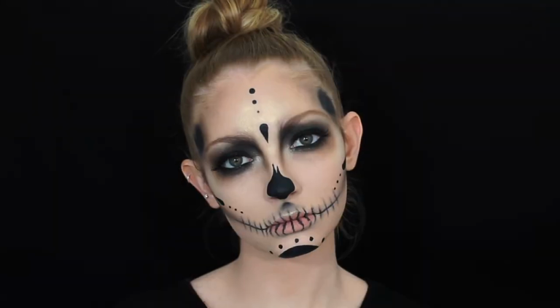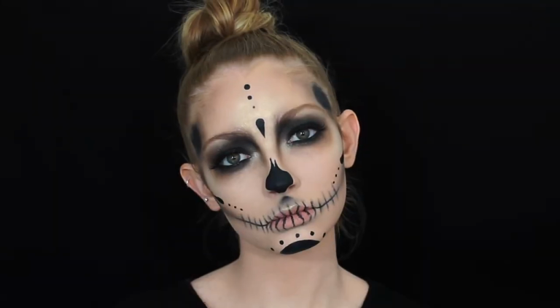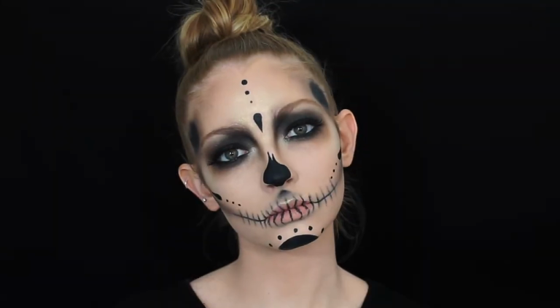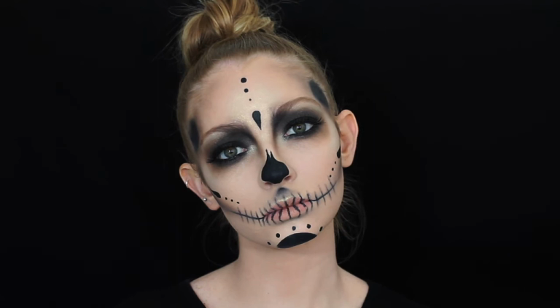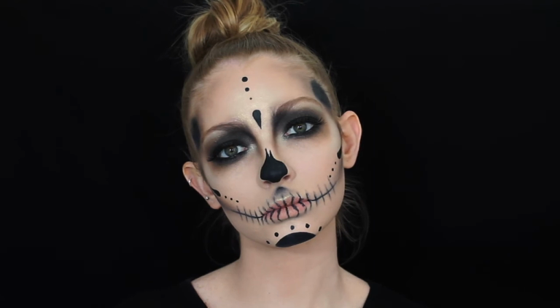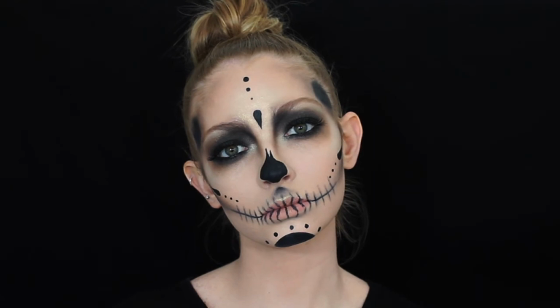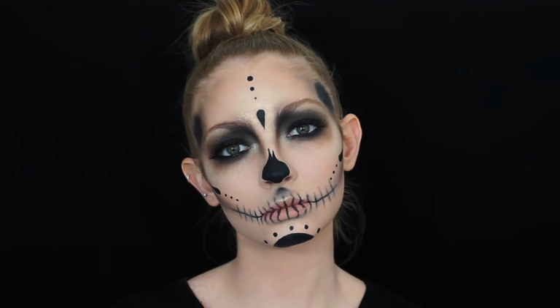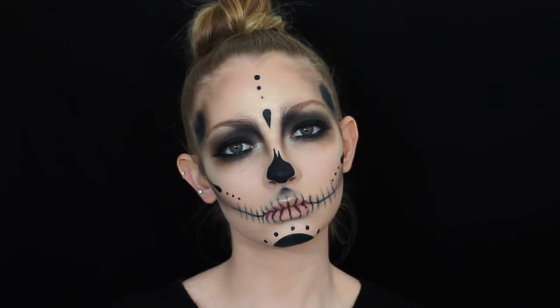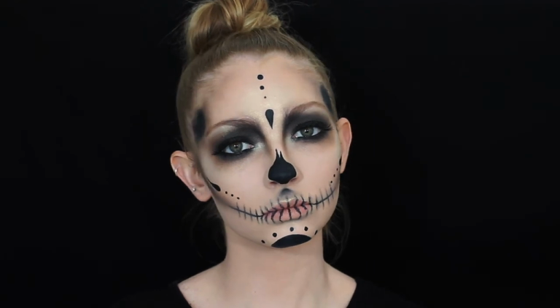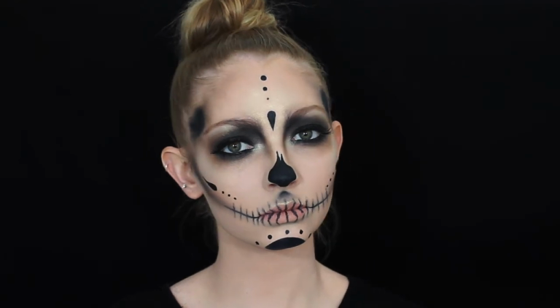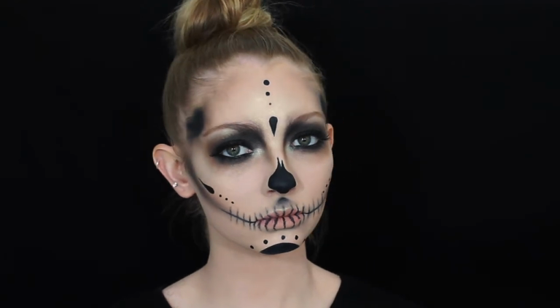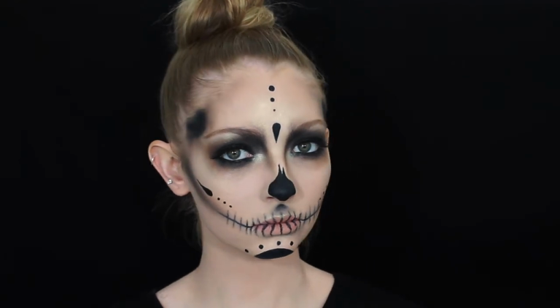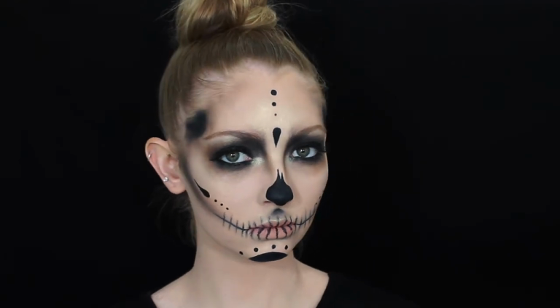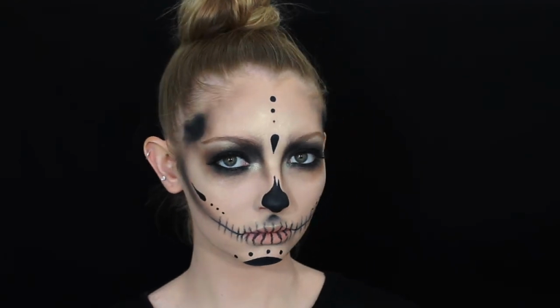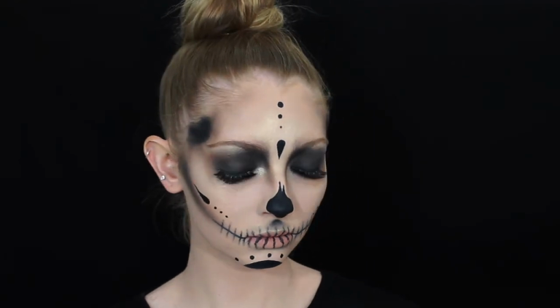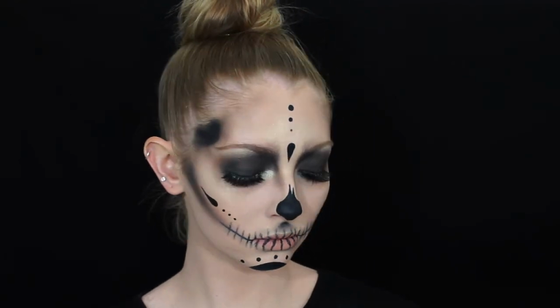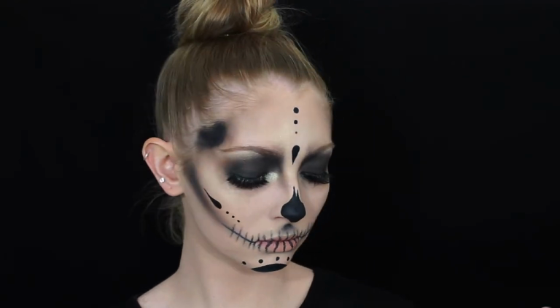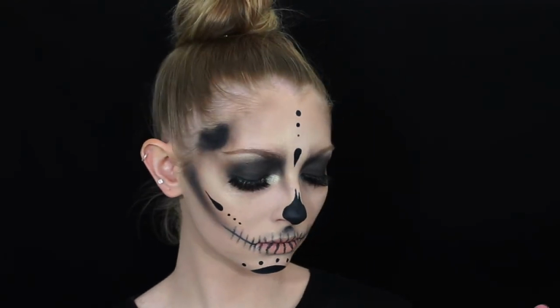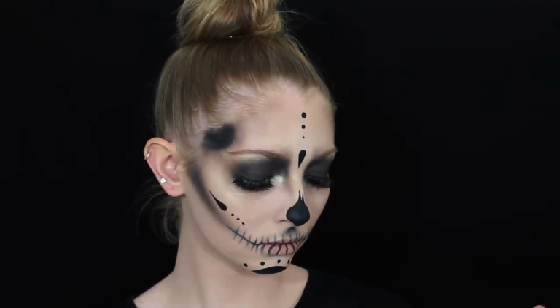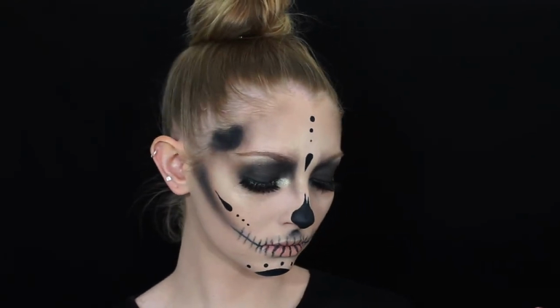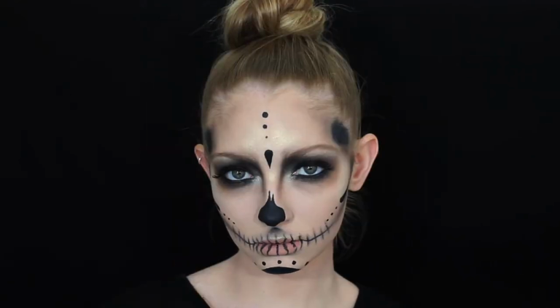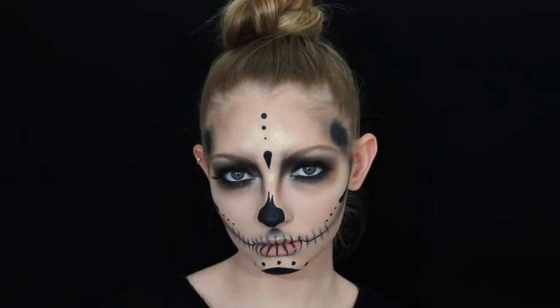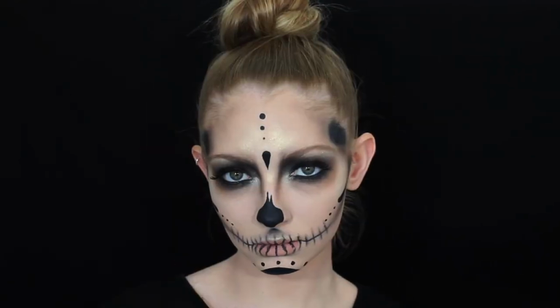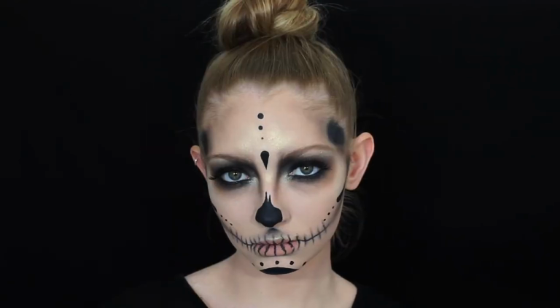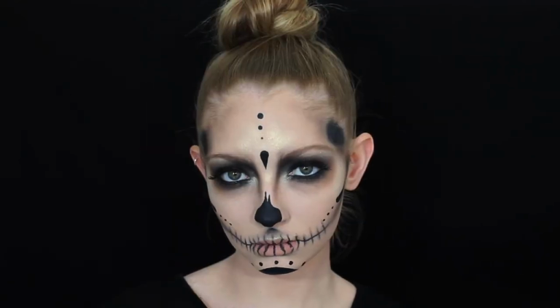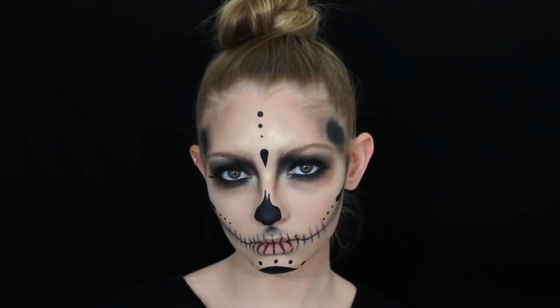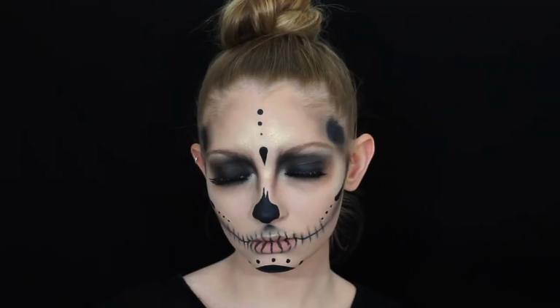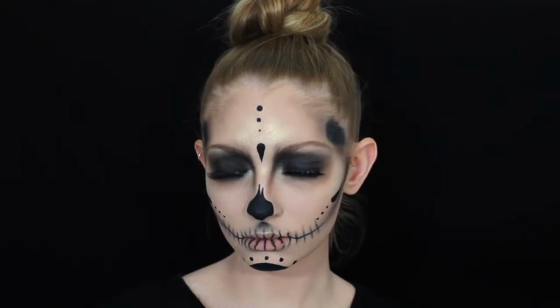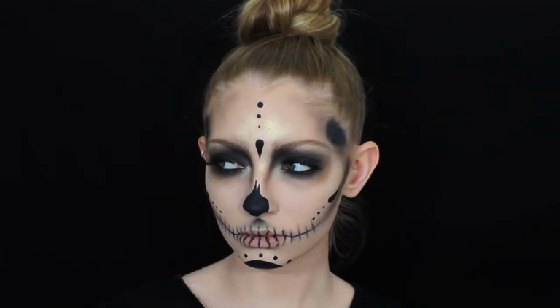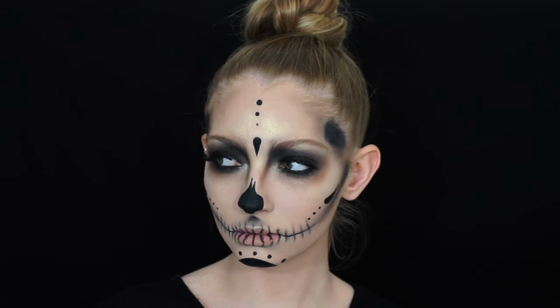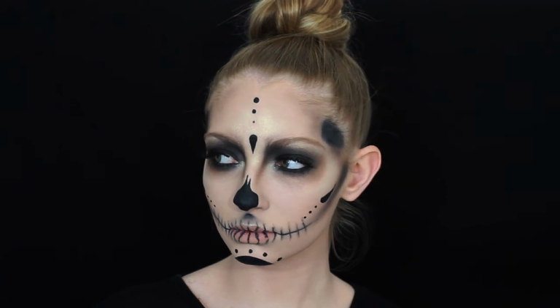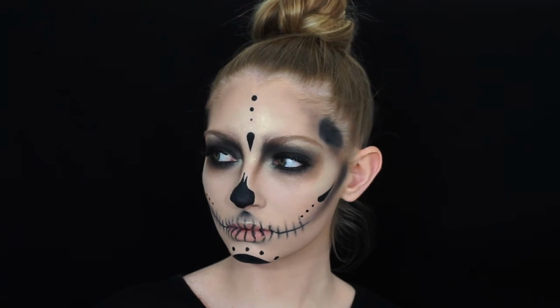So this is the finished result! I hope you guys enjoyed this makeup tutorial — make sure to give it a big thumbs up if you did, and please don't forget to subscribe.